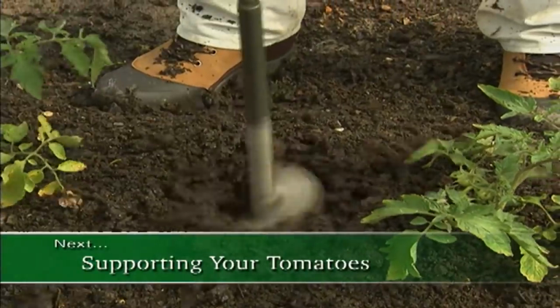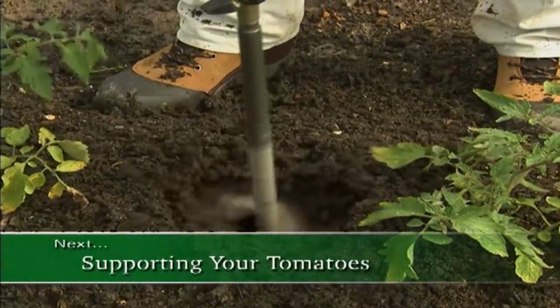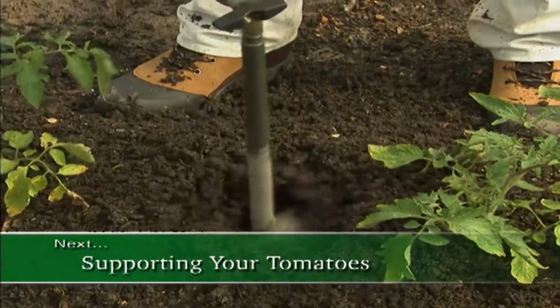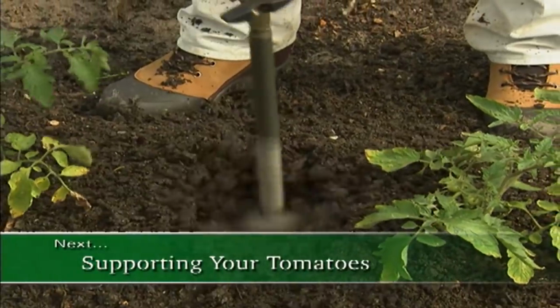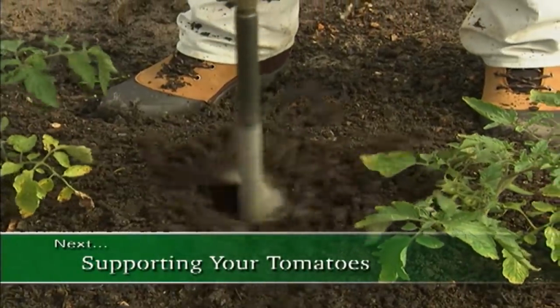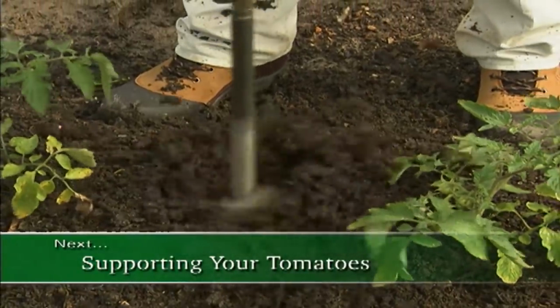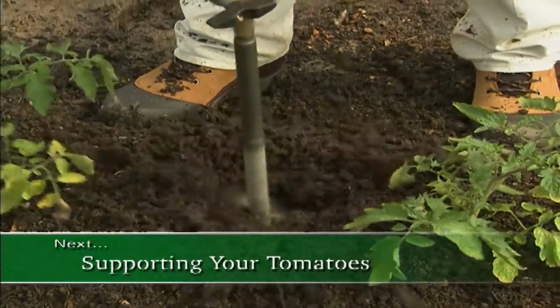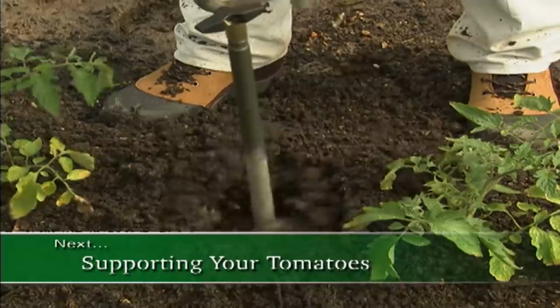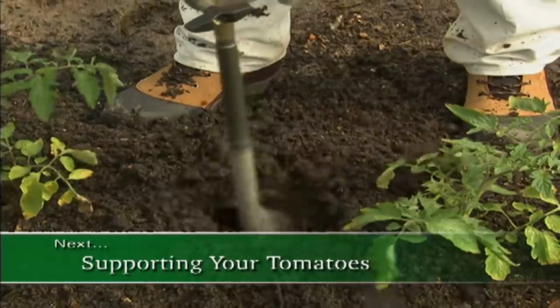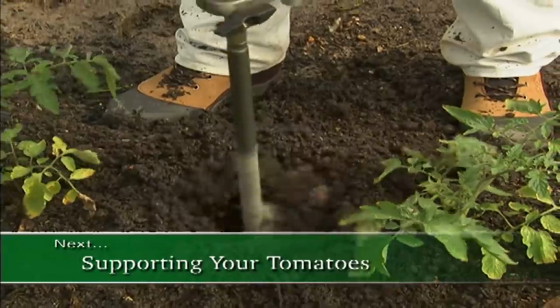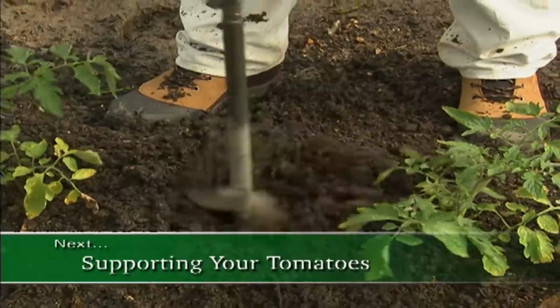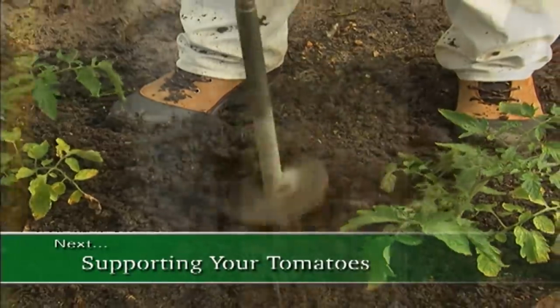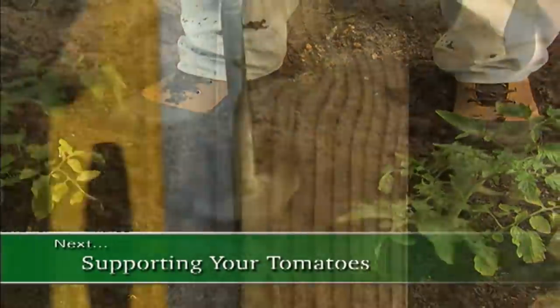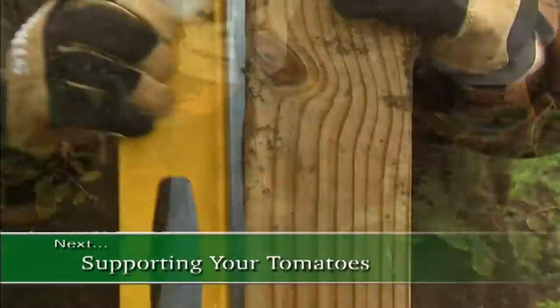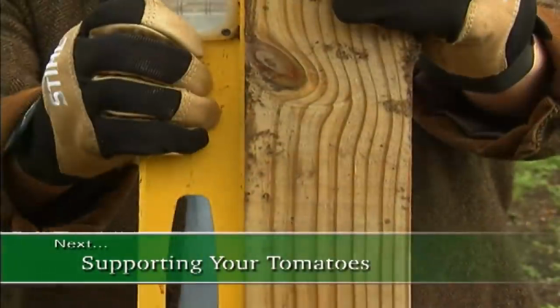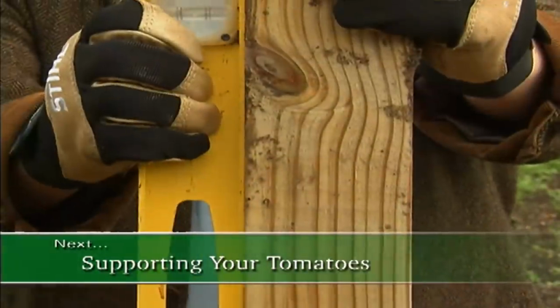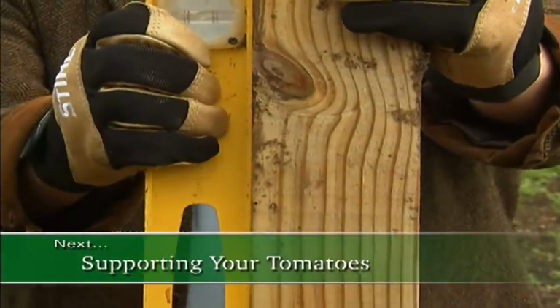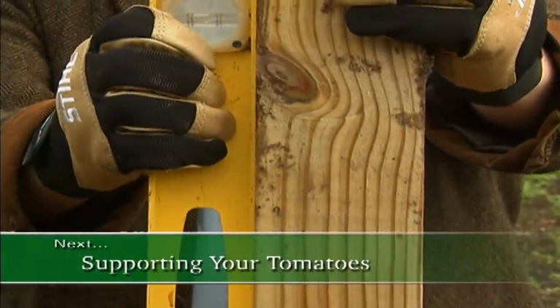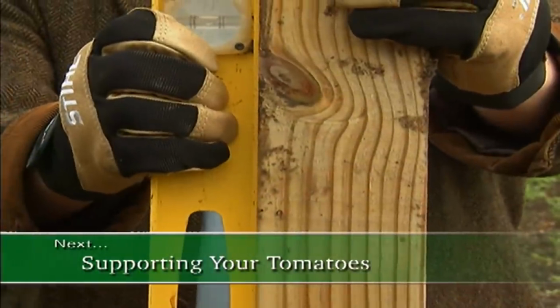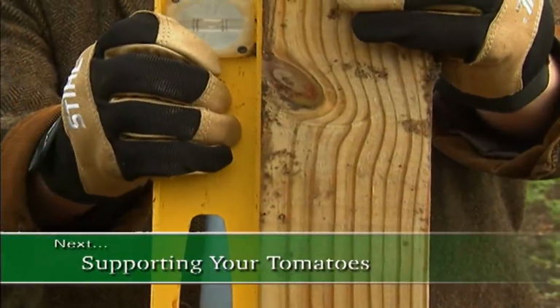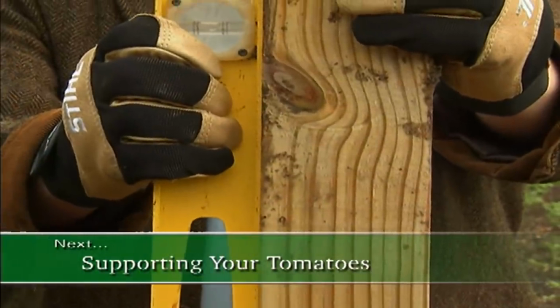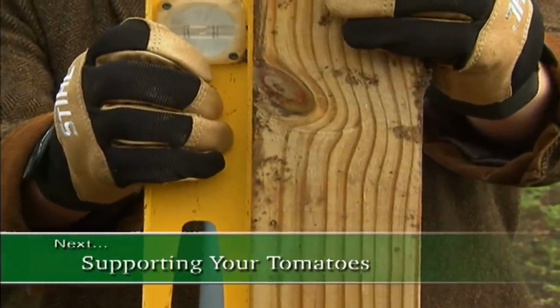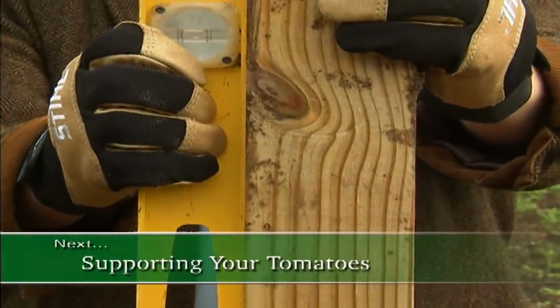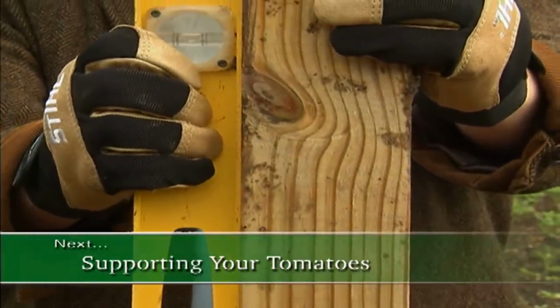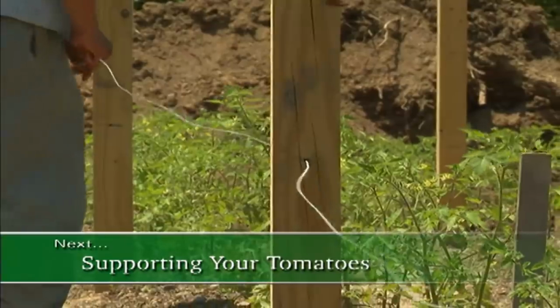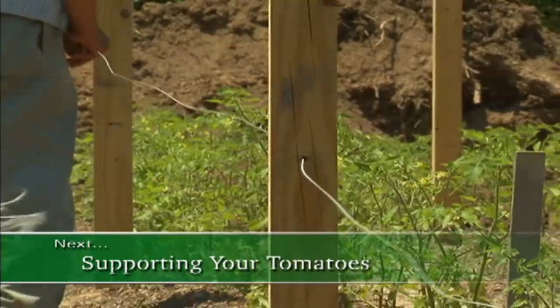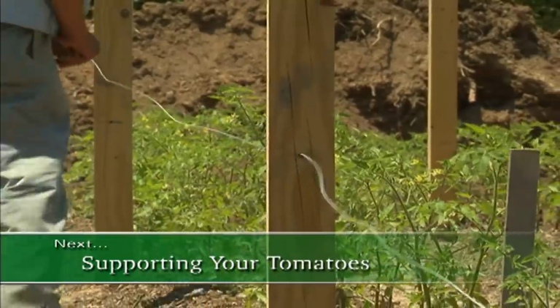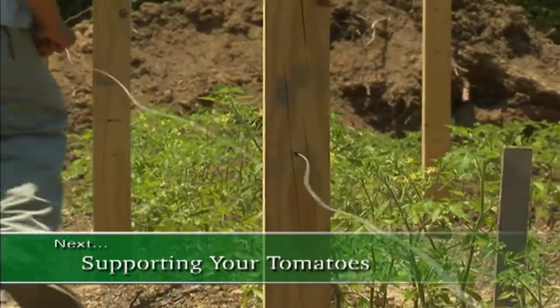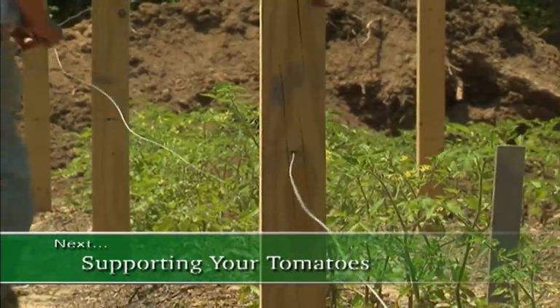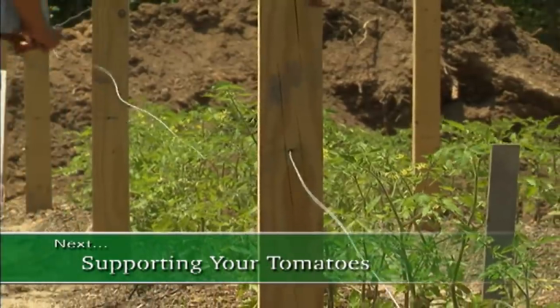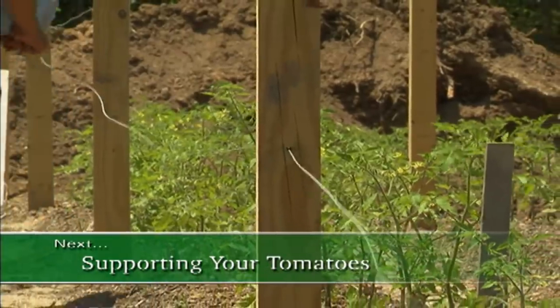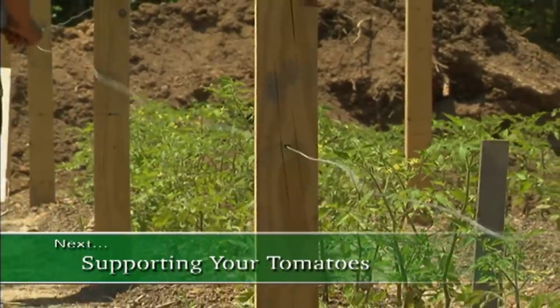When we return, I'll meet you in the garden and show you what I'm doing to give my tomatoes a little support. So stay with us.